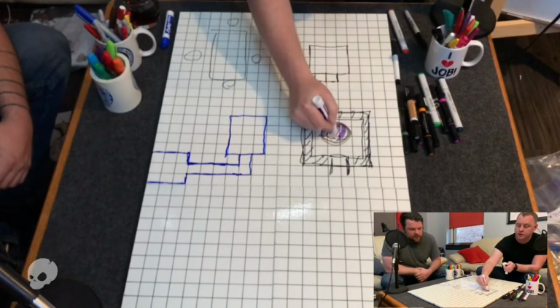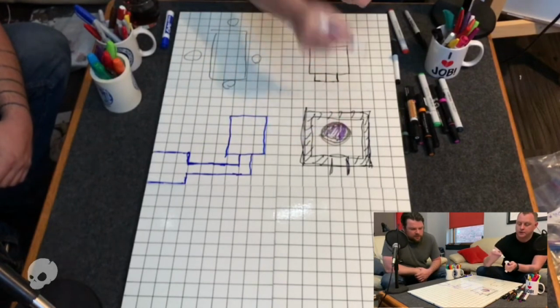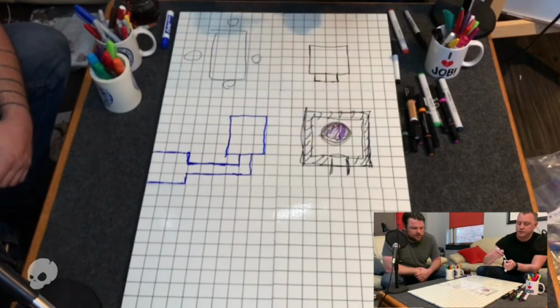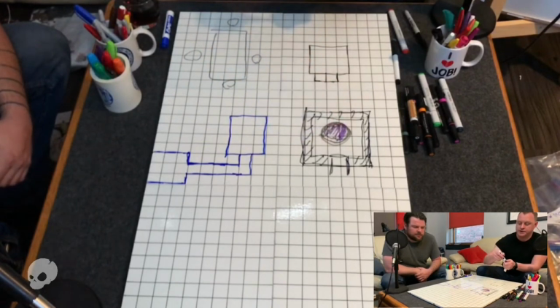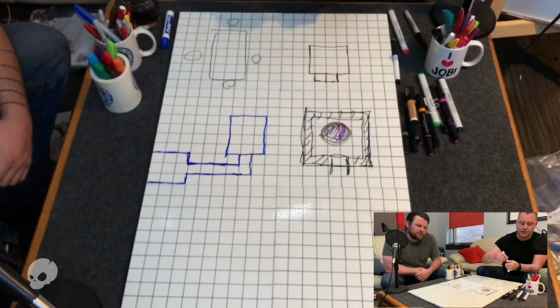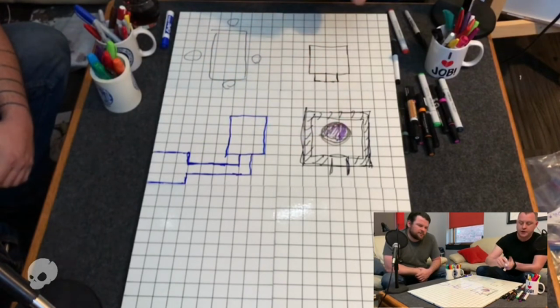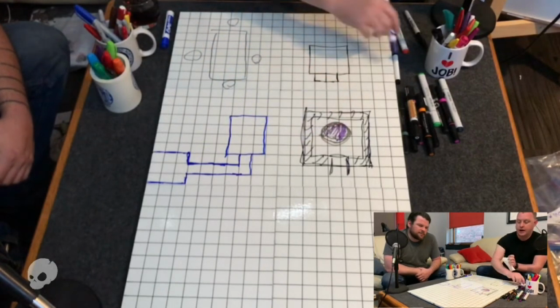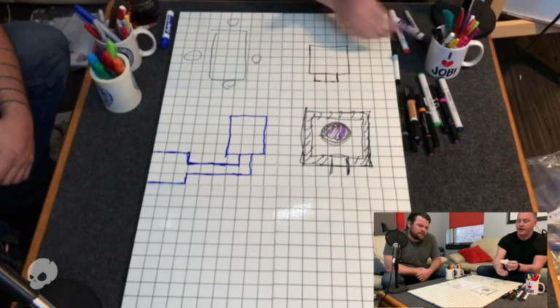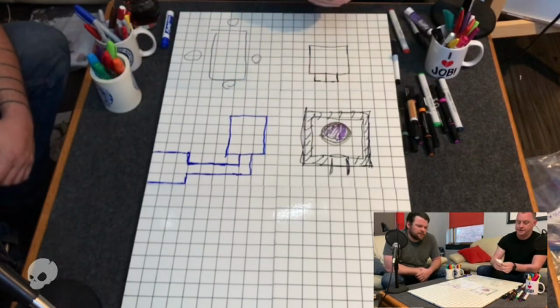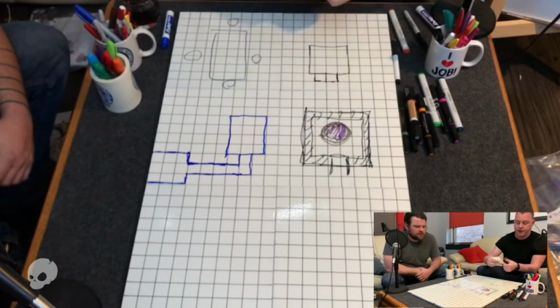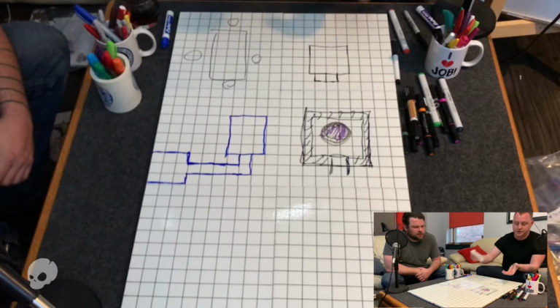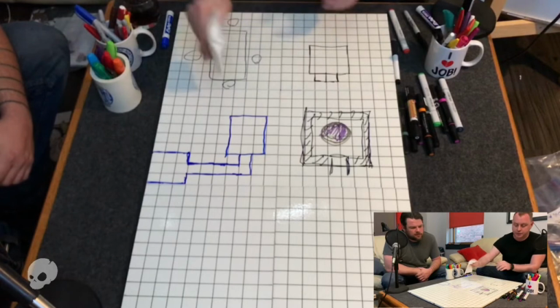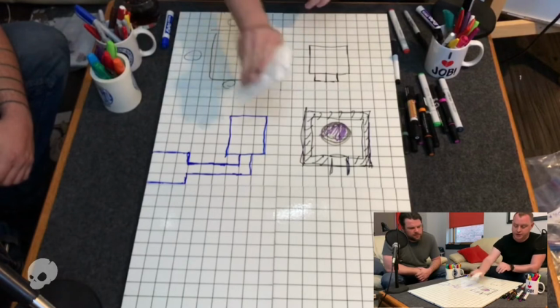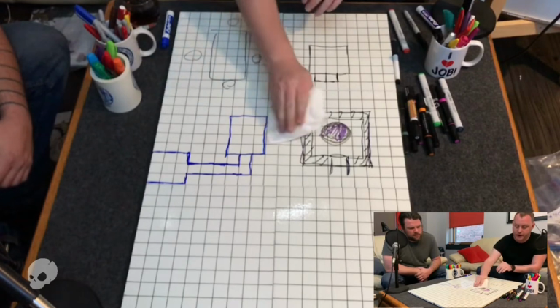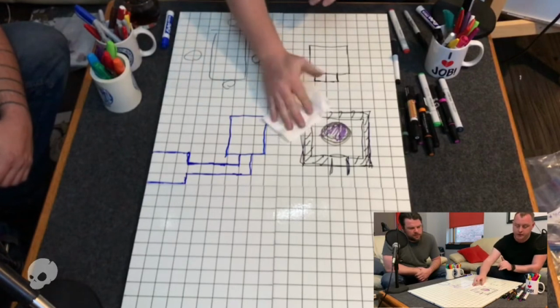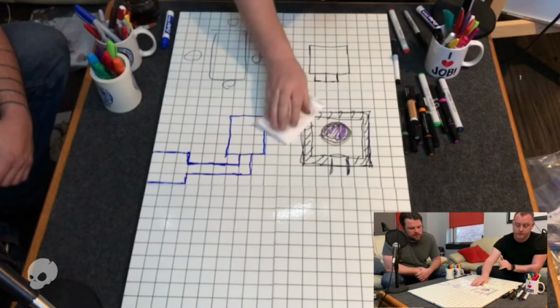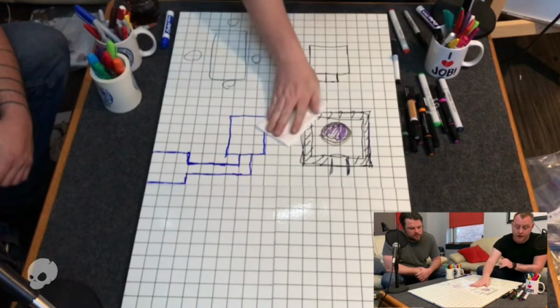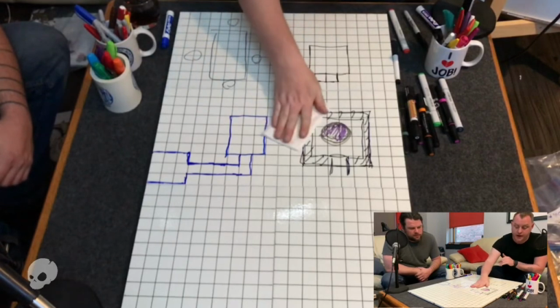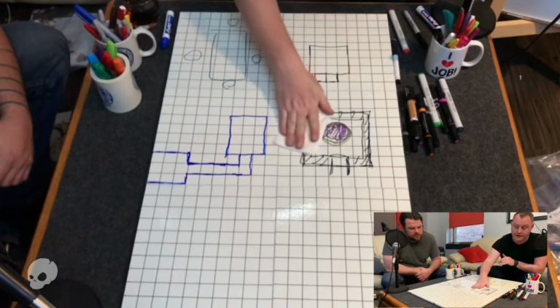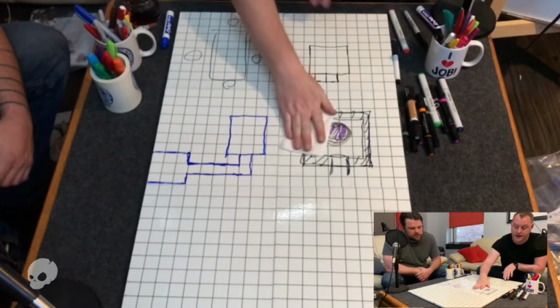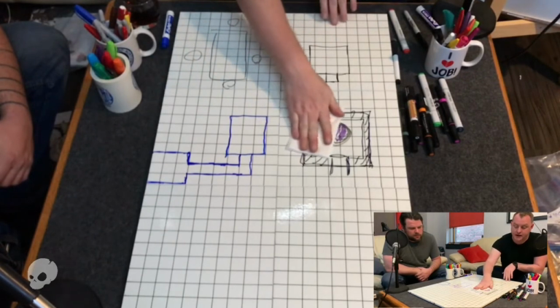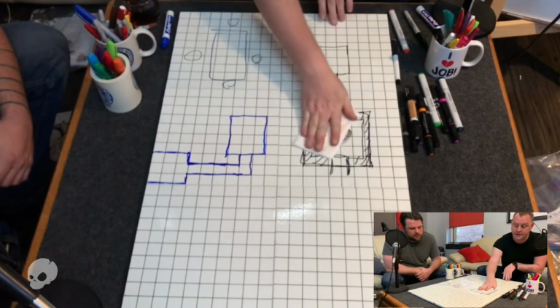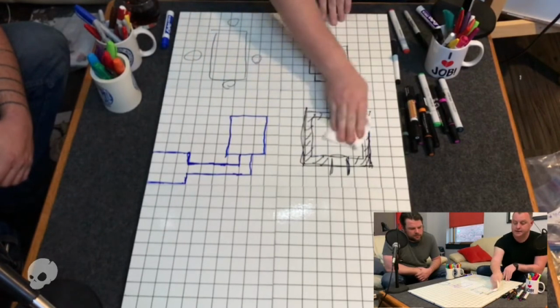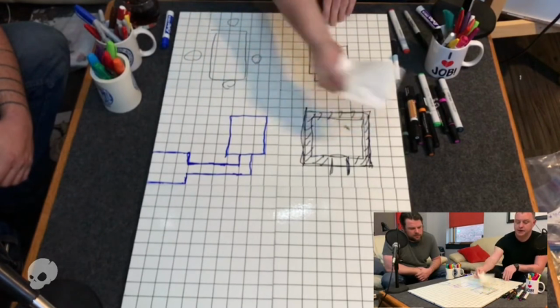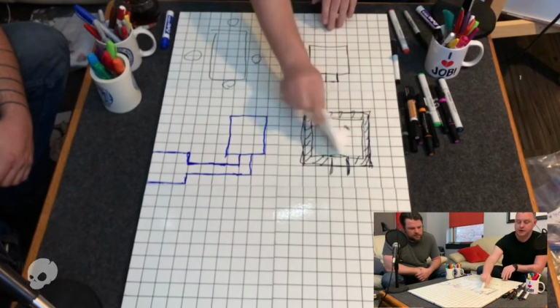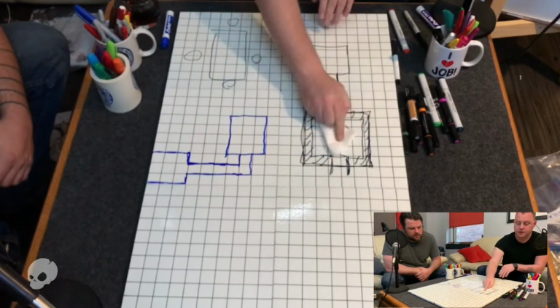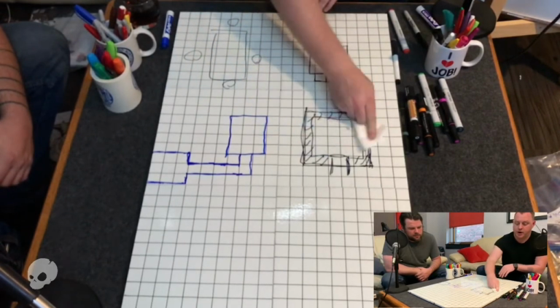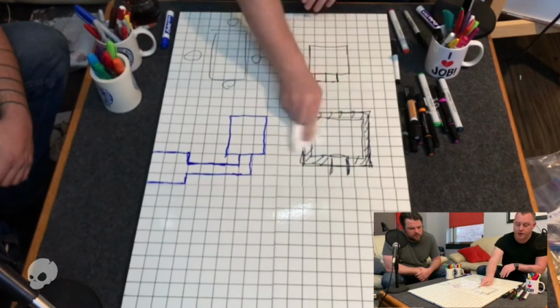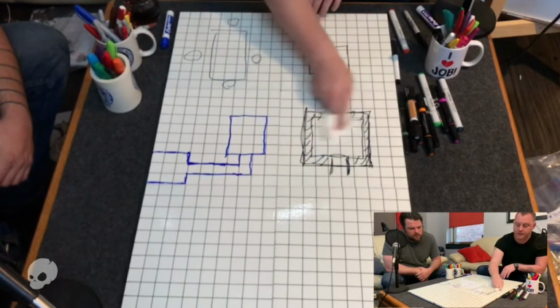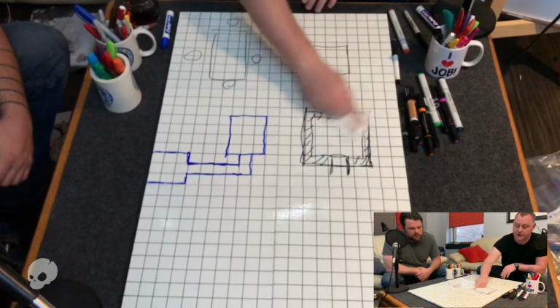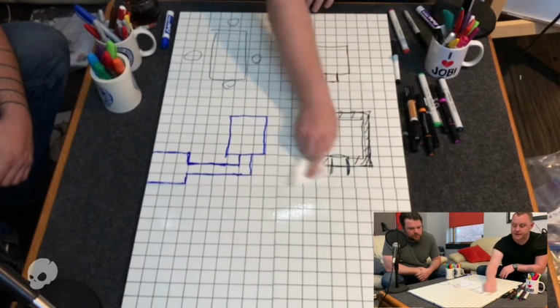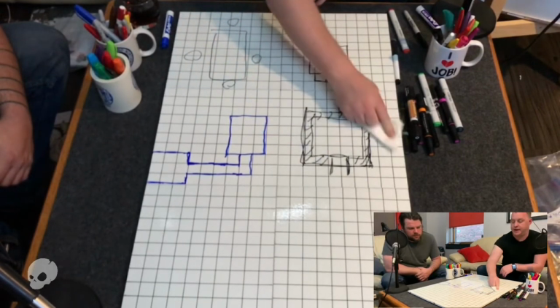You can put this down, and then as your players complete whatever that event is, you just wipe it away — and you can see the permanent marker stays underneath.